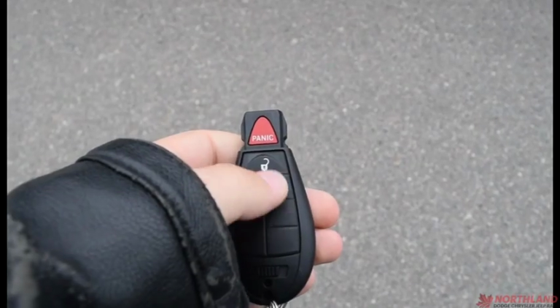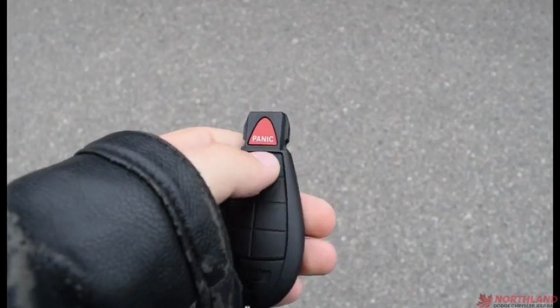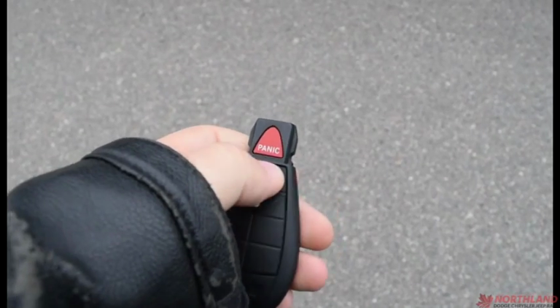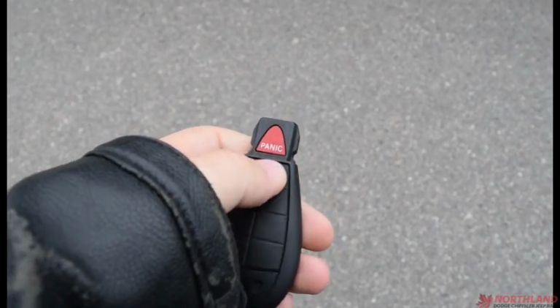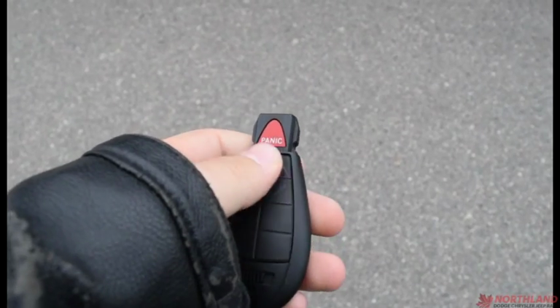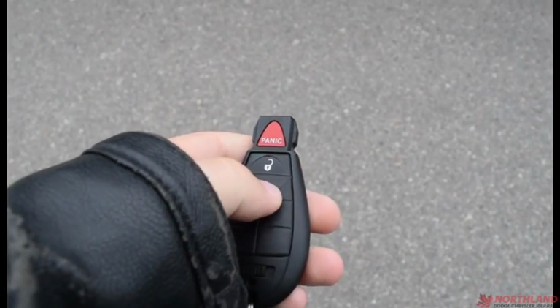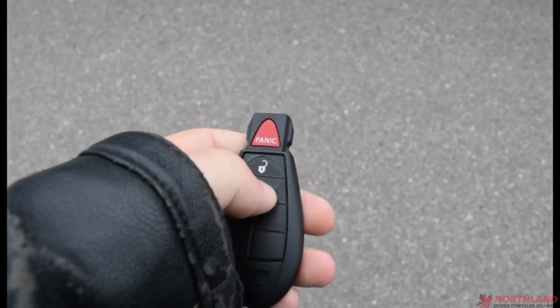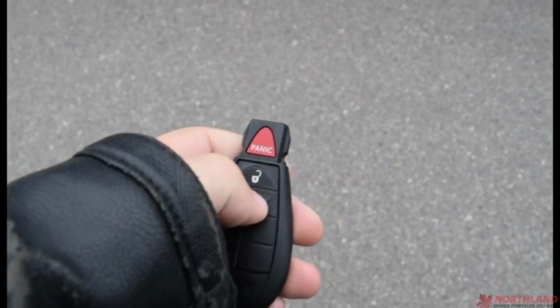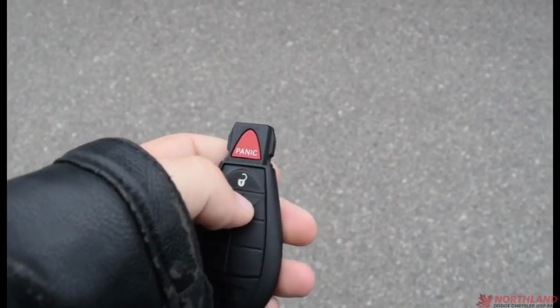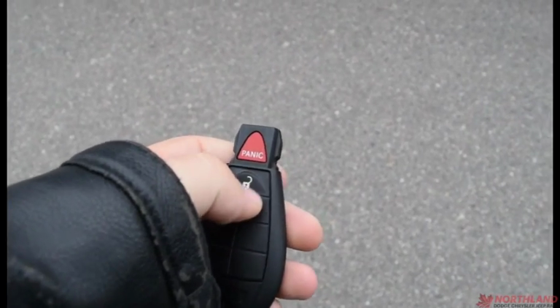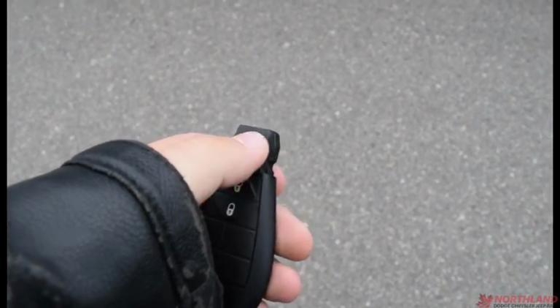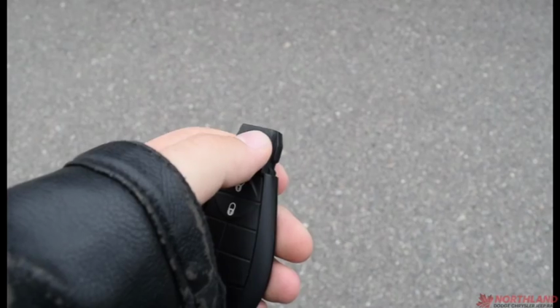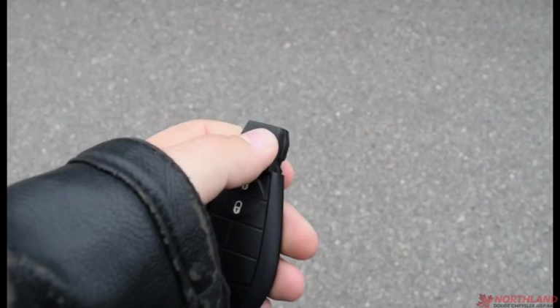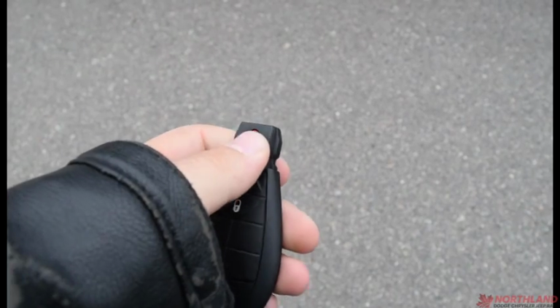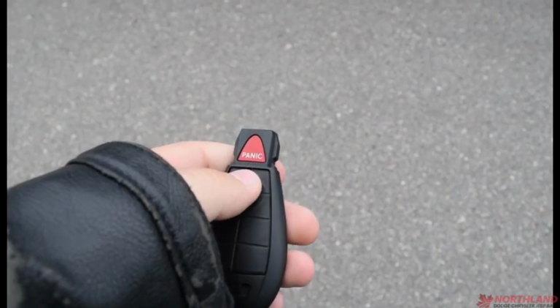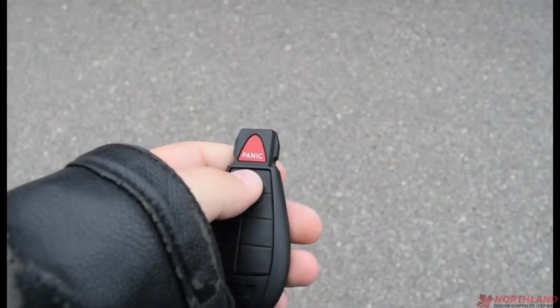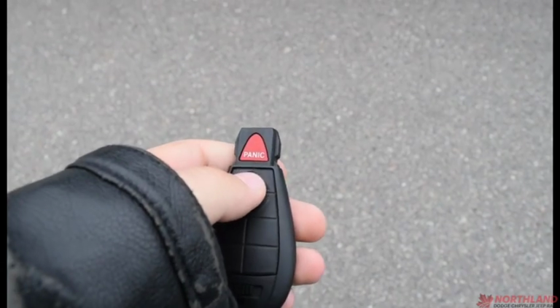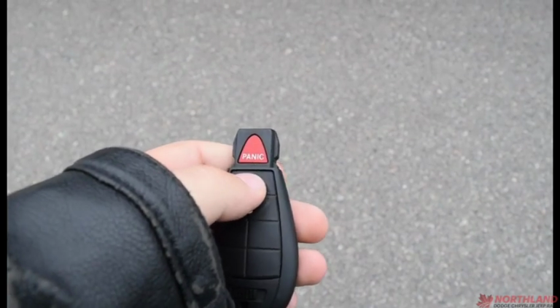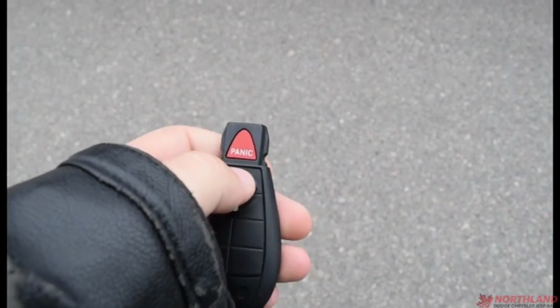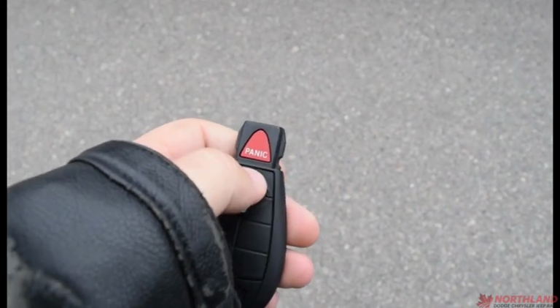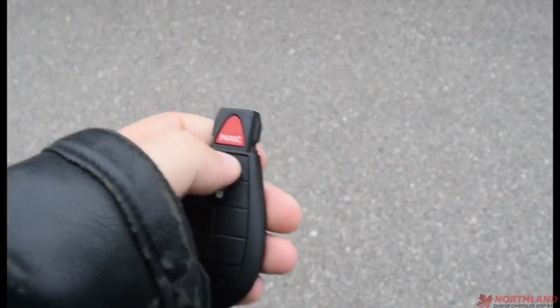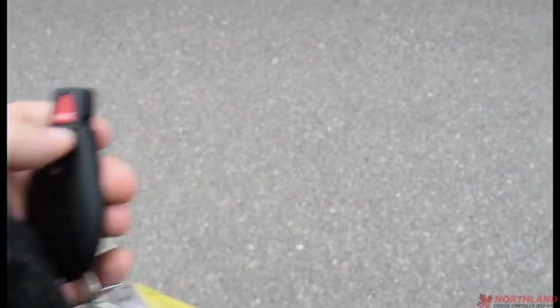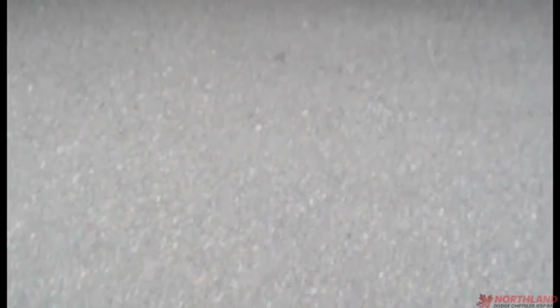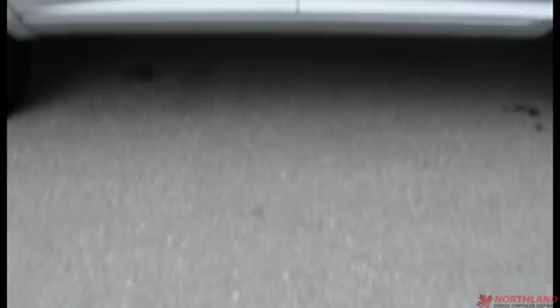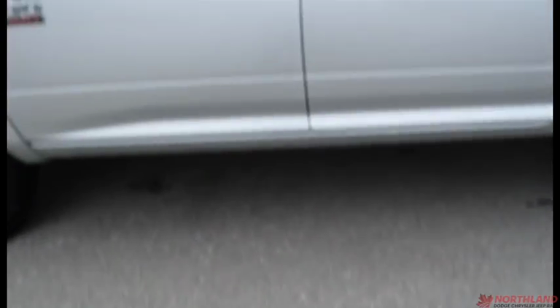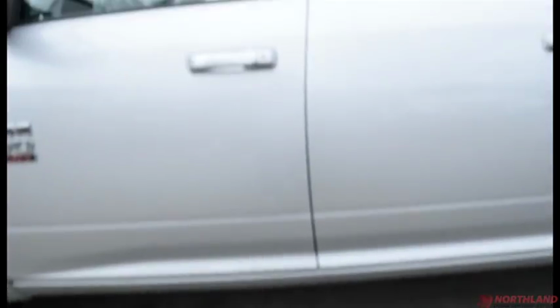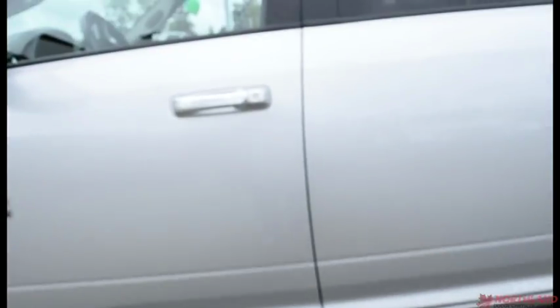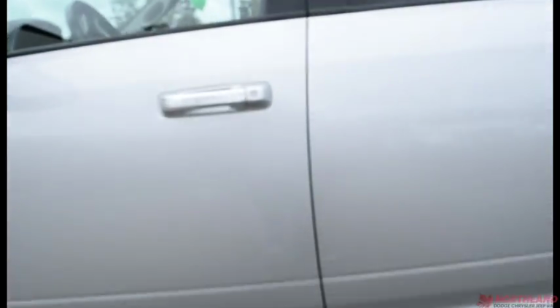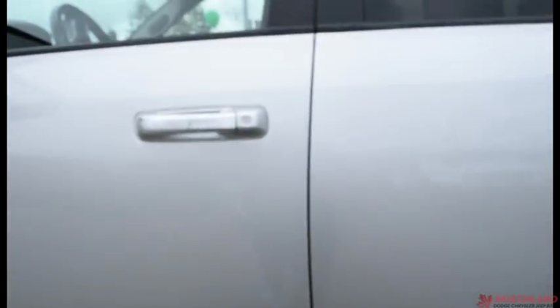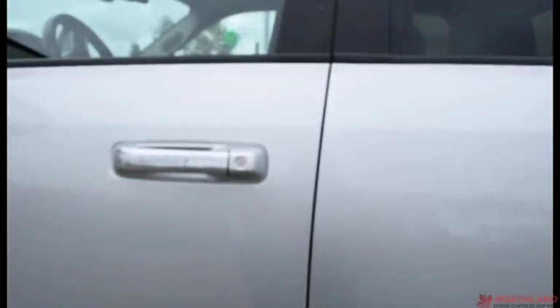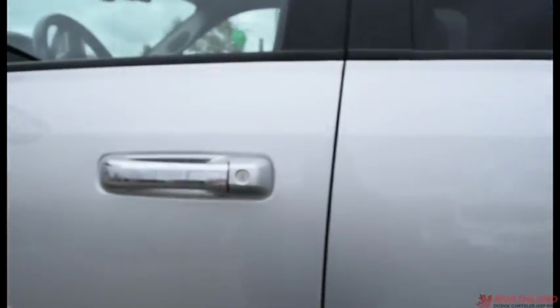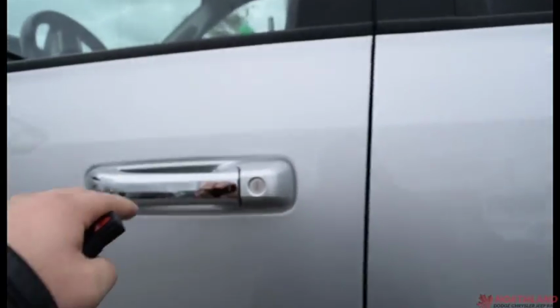We have our keys here. Two presses to unlock, one press to lock, and you do have your panic button. Let's unlock and take a look on the inside.